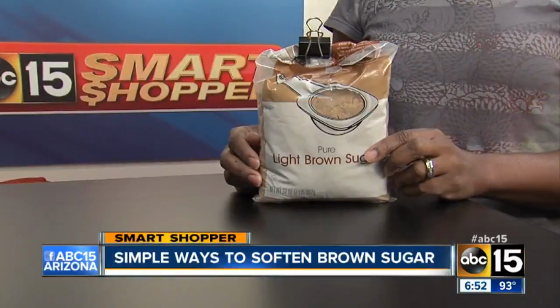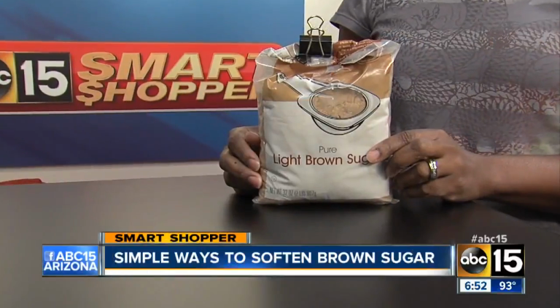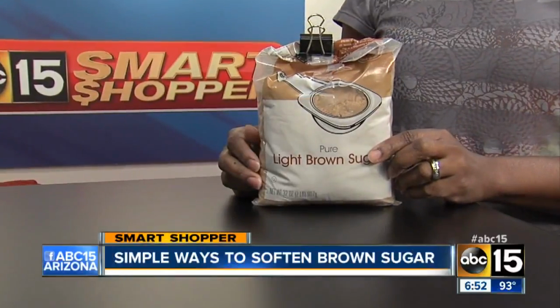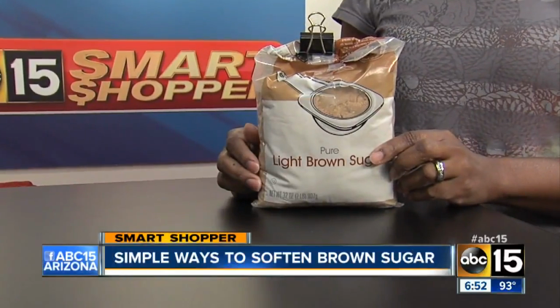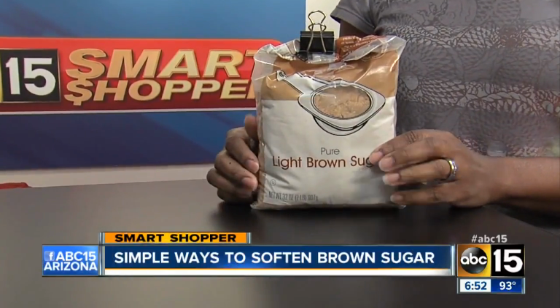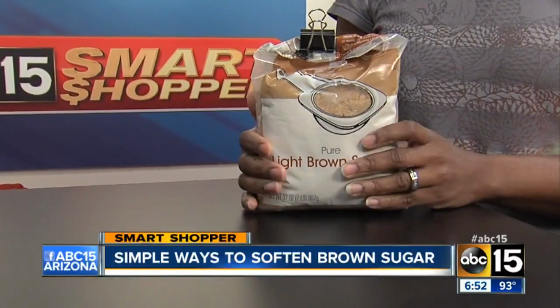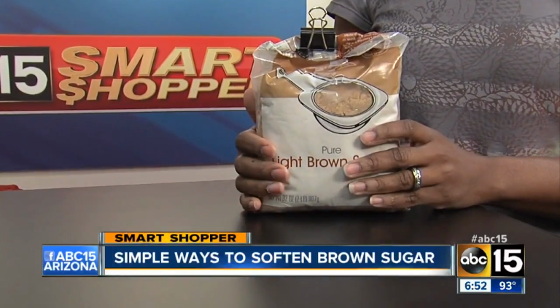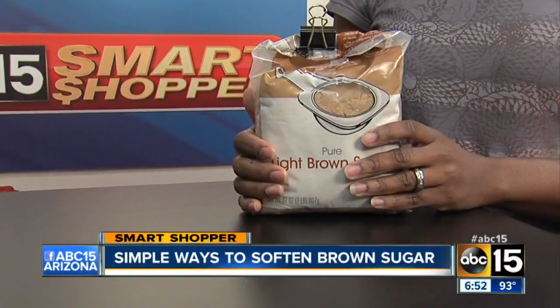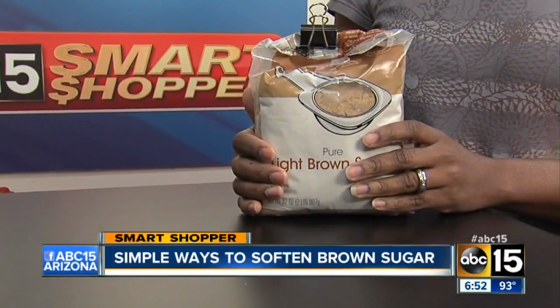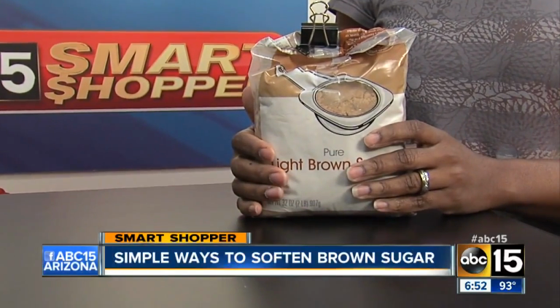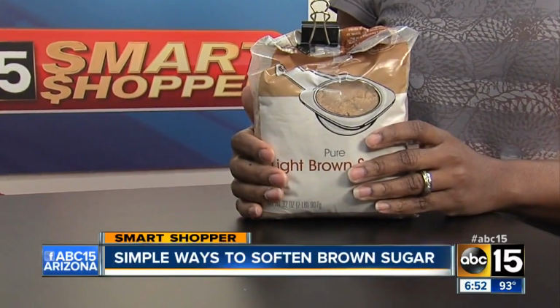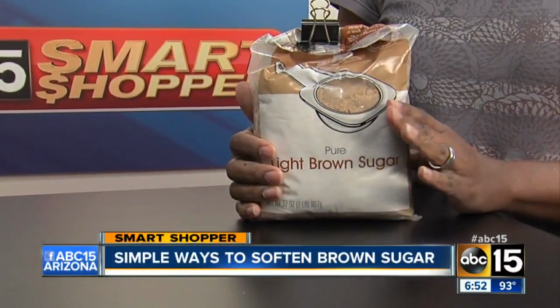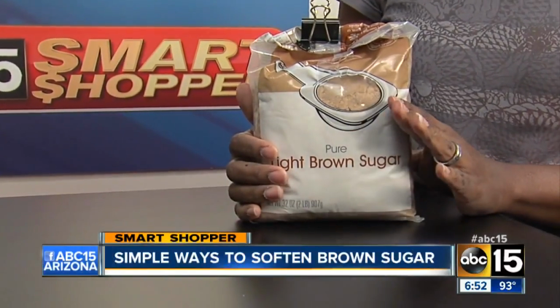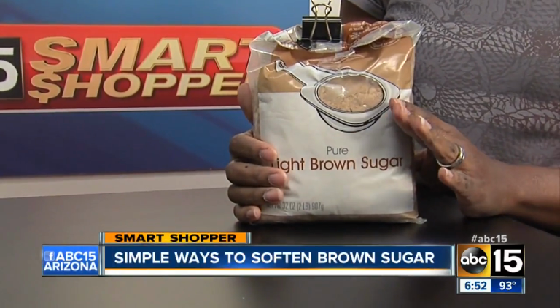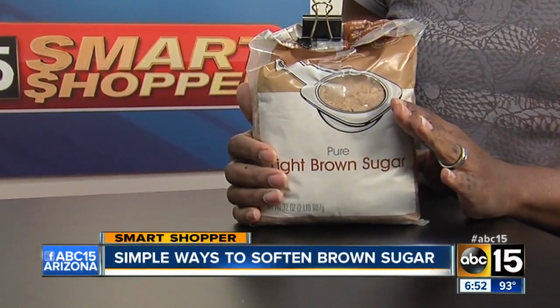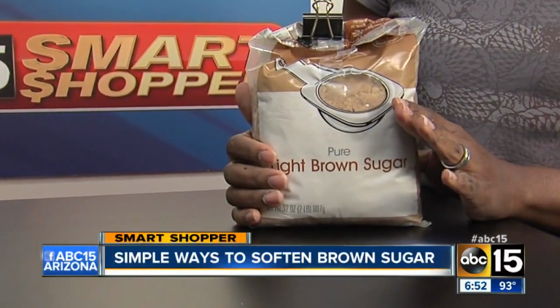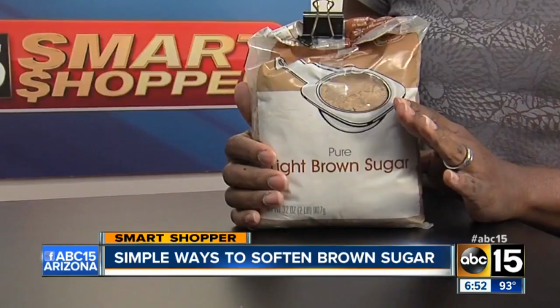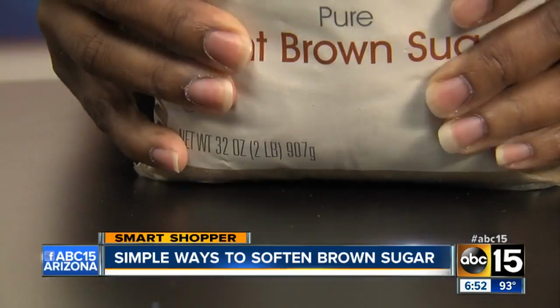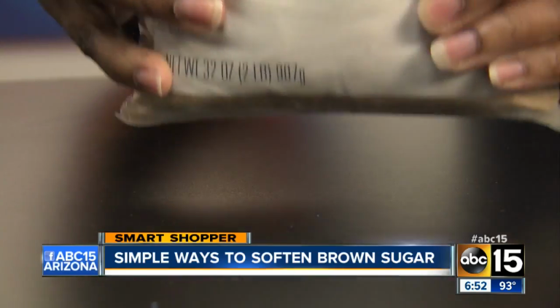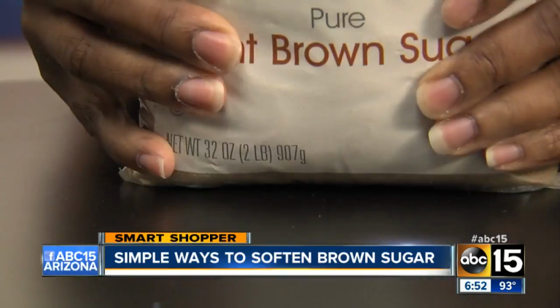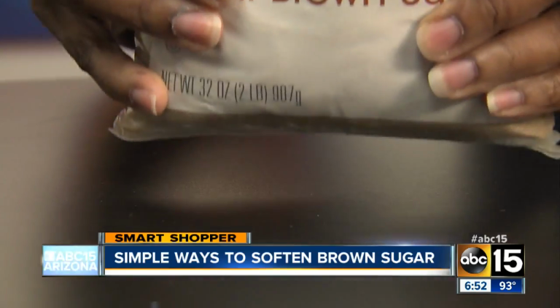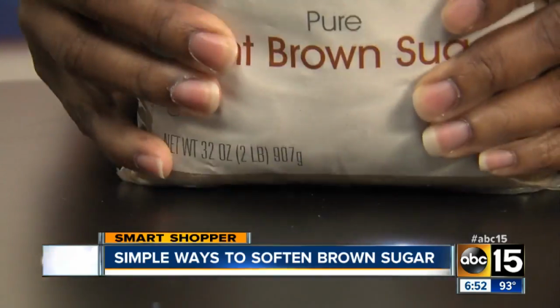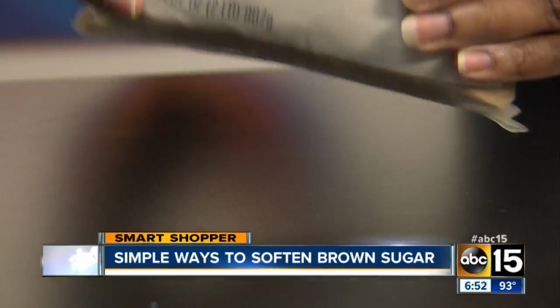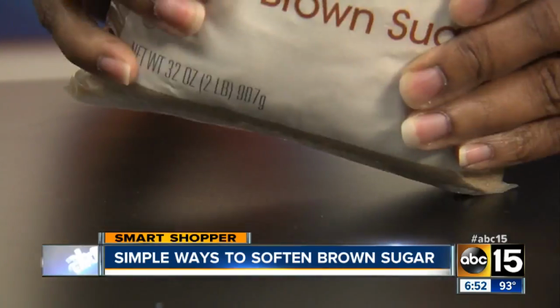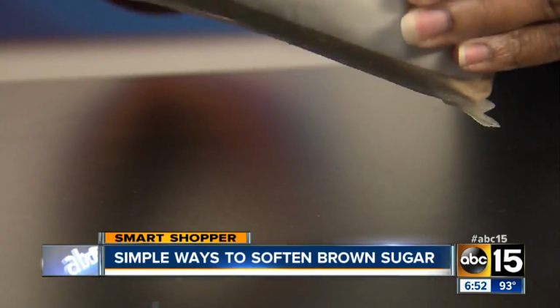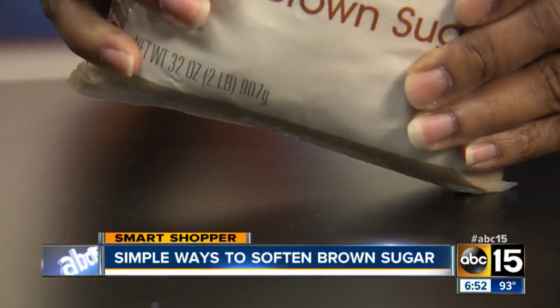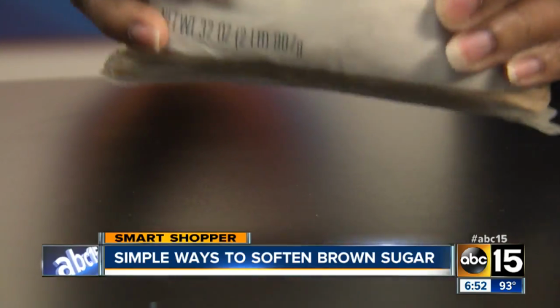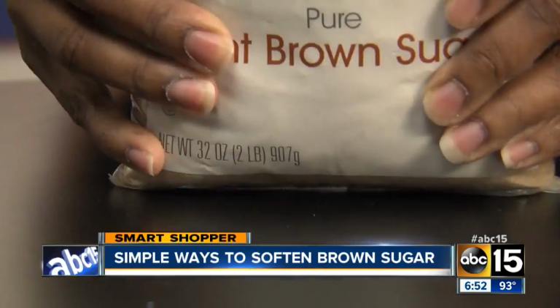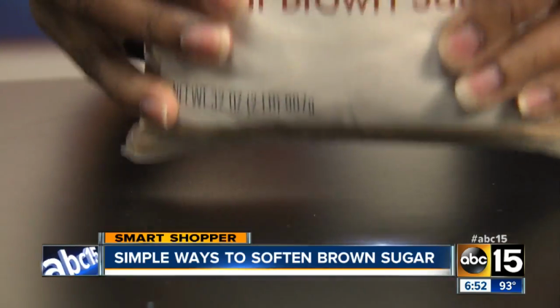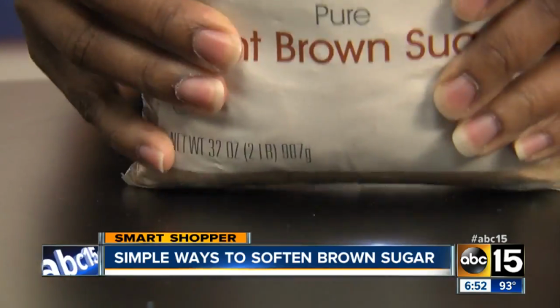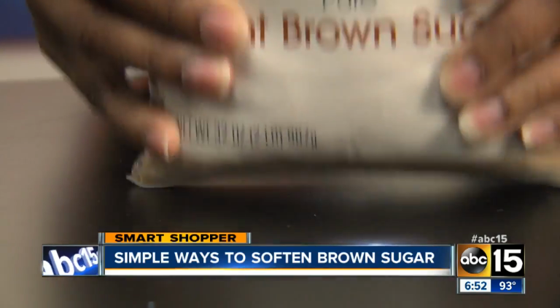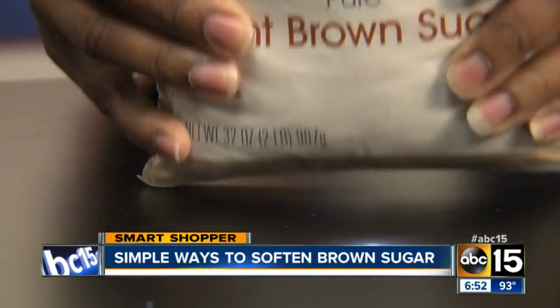I need brown sugar for a recipe and it's hard as a rock. So how do you soften it?